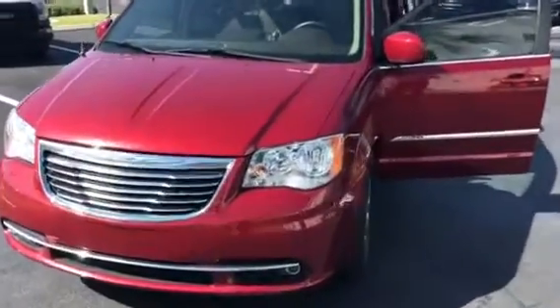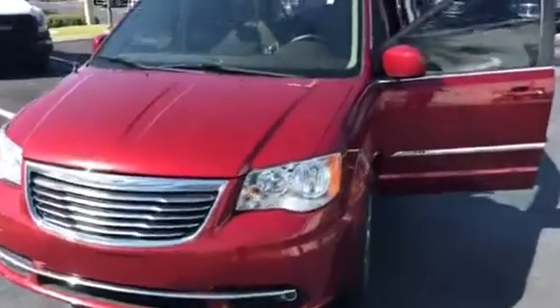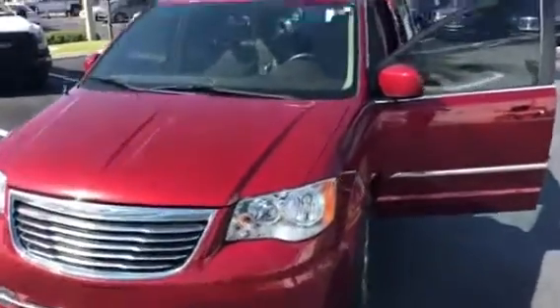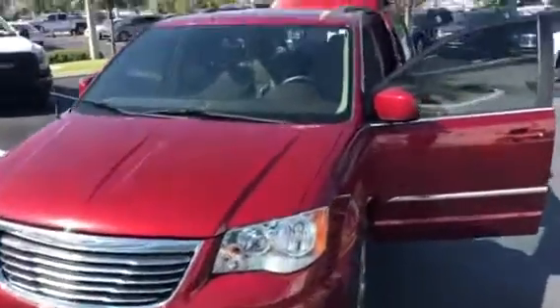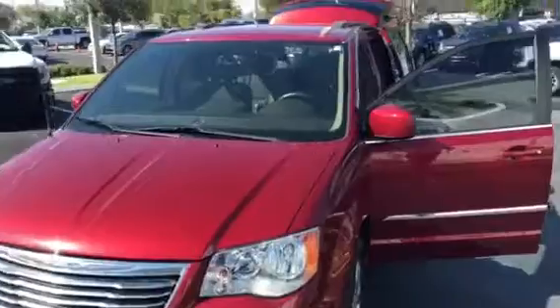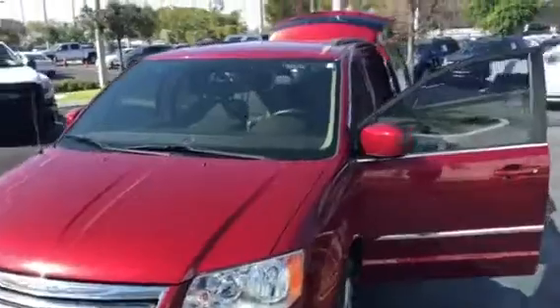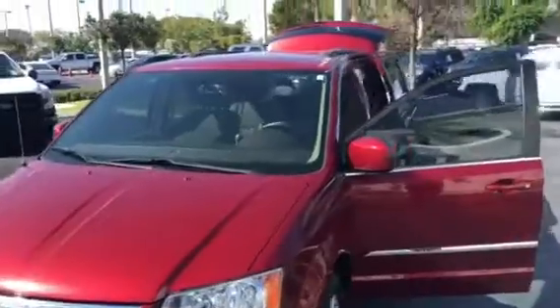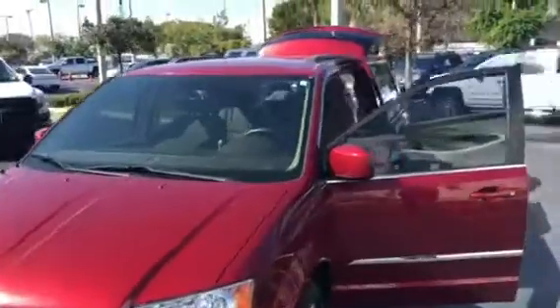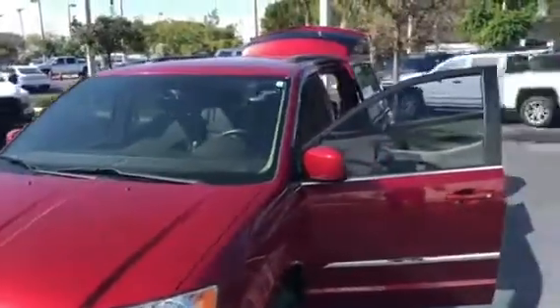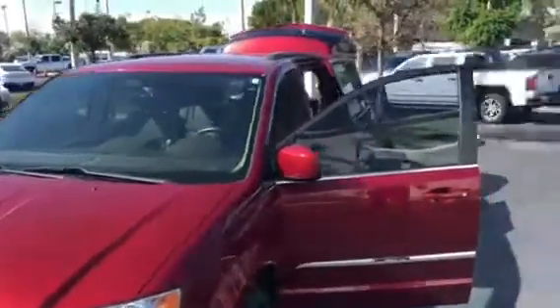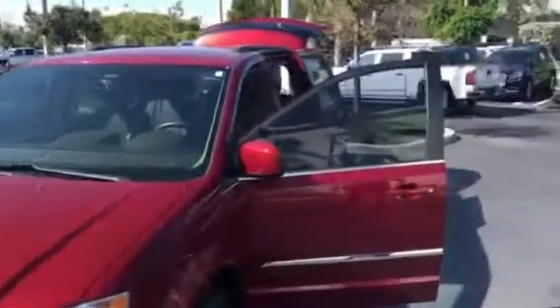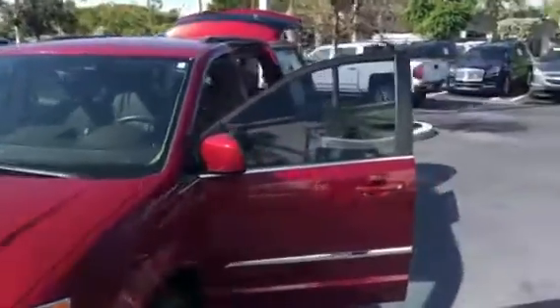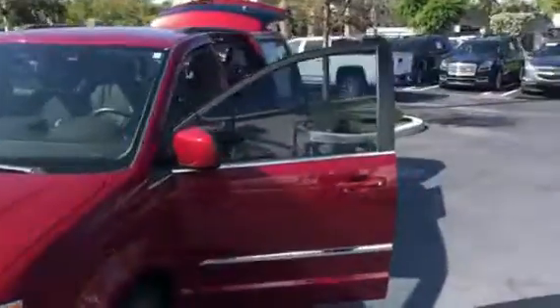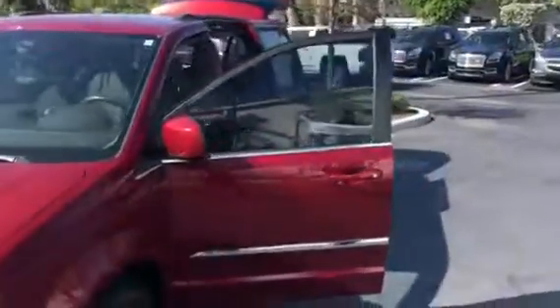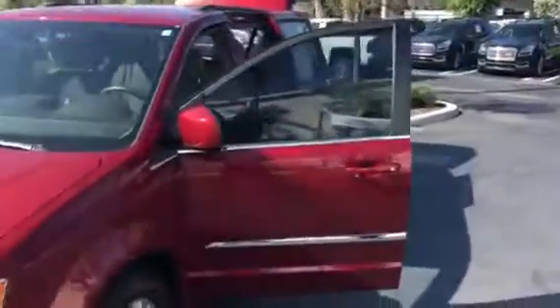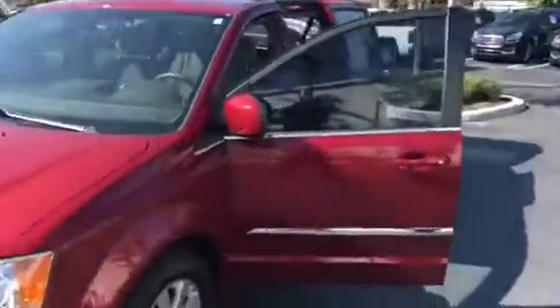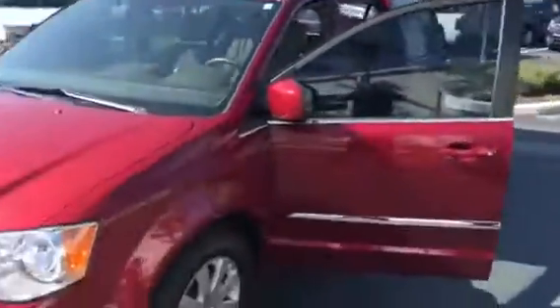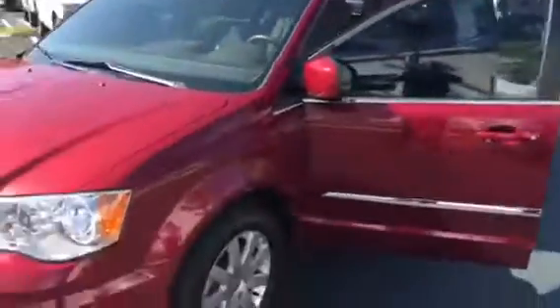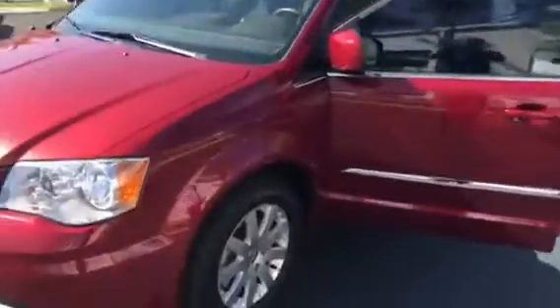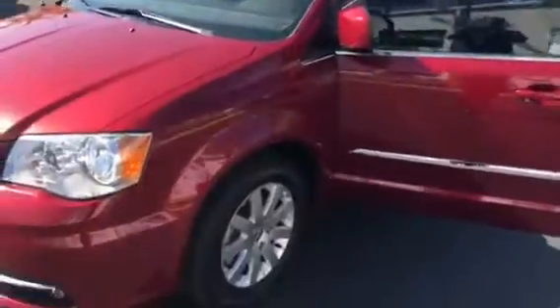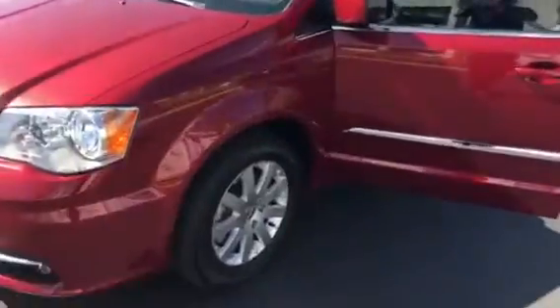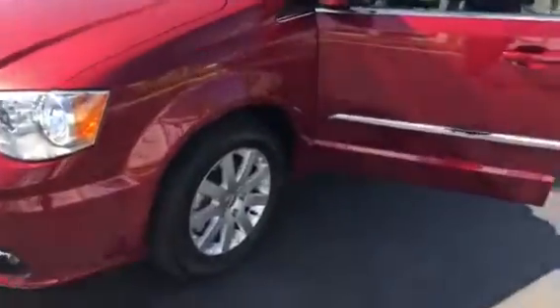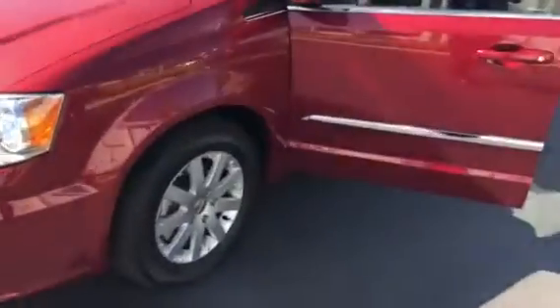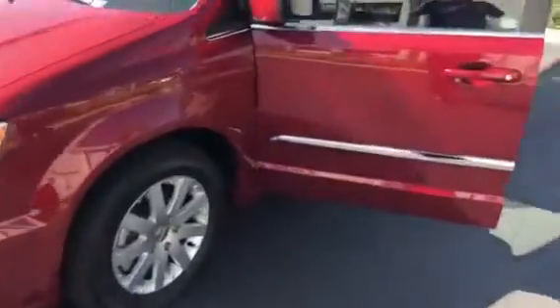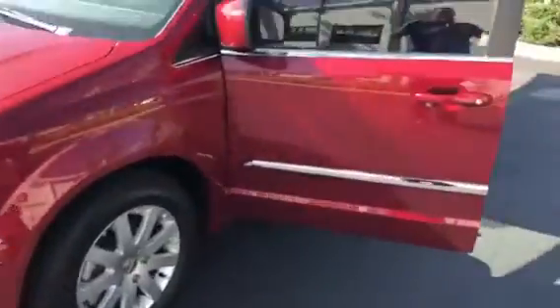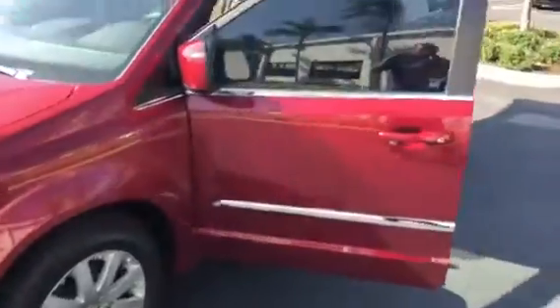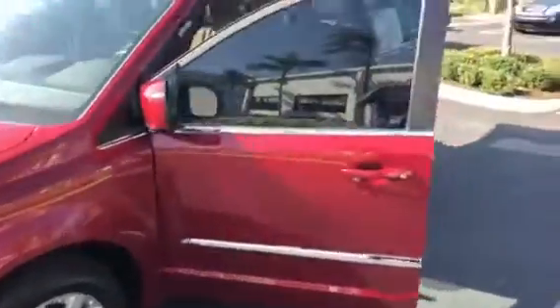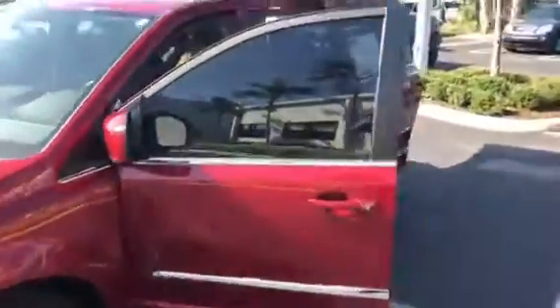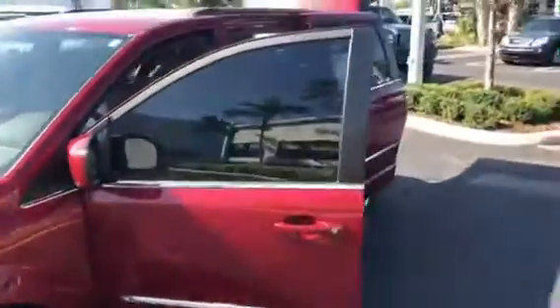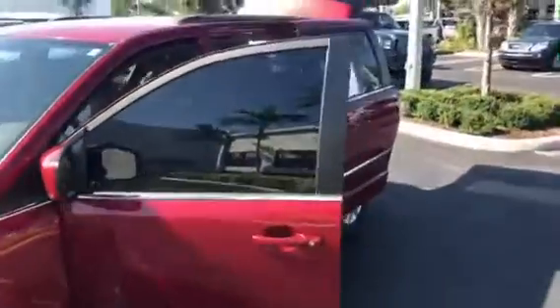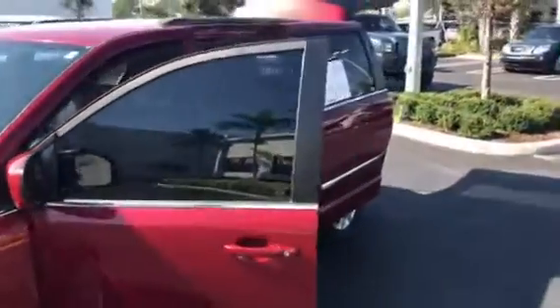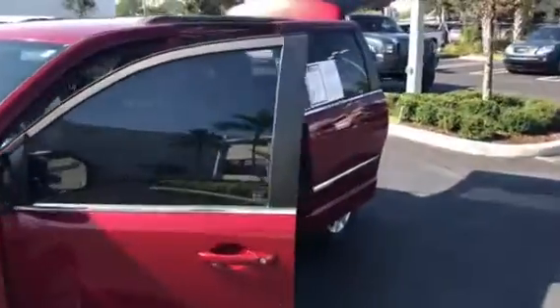That beautiful cherry red exterior, nice beautiful beige interior, leather interior.